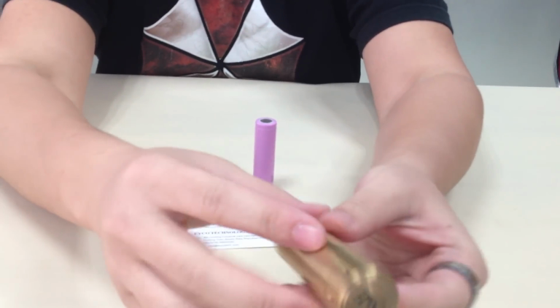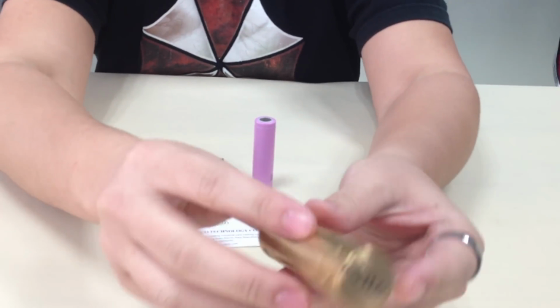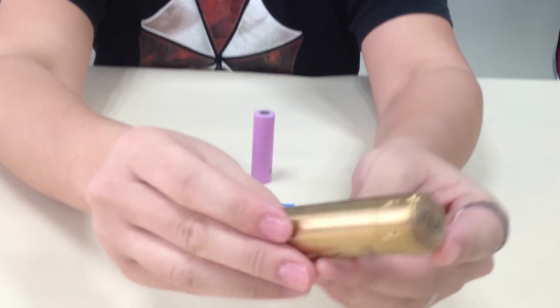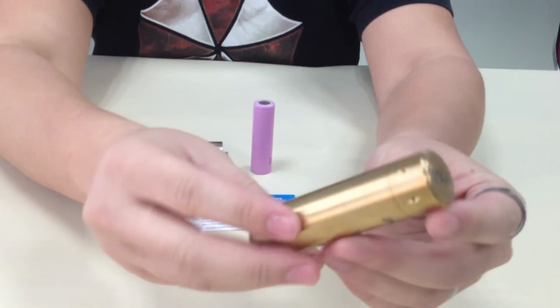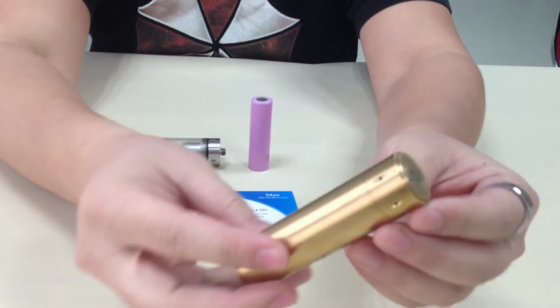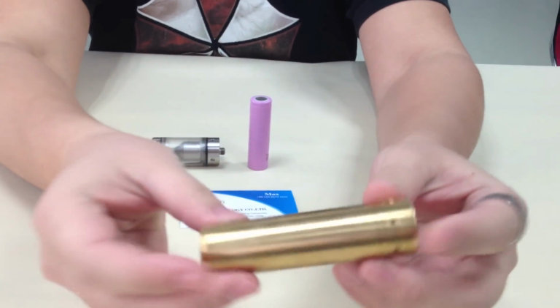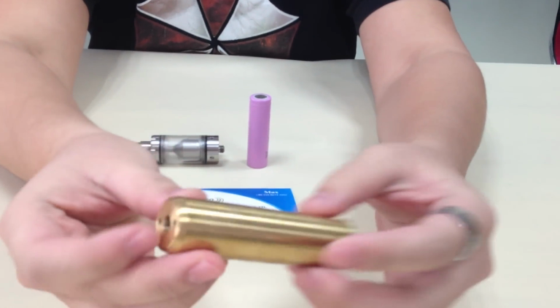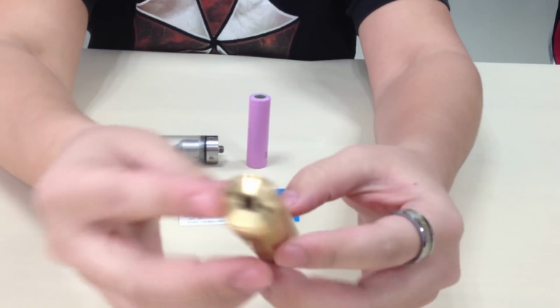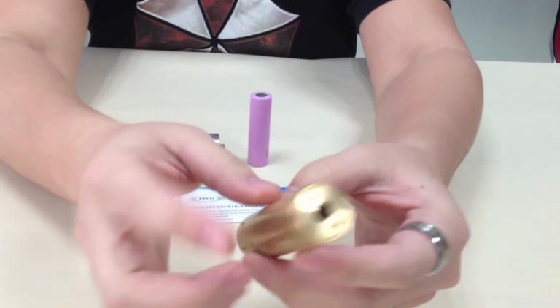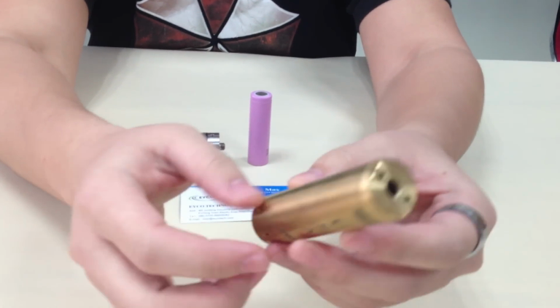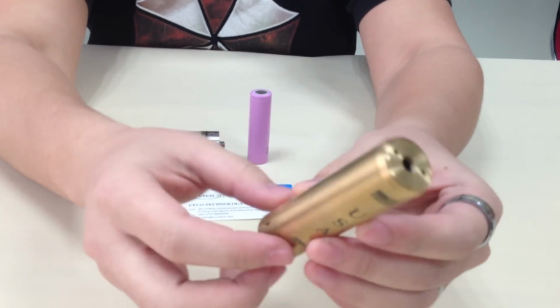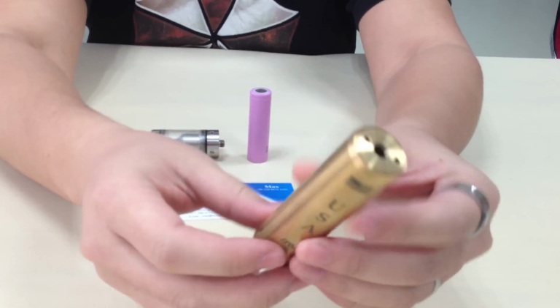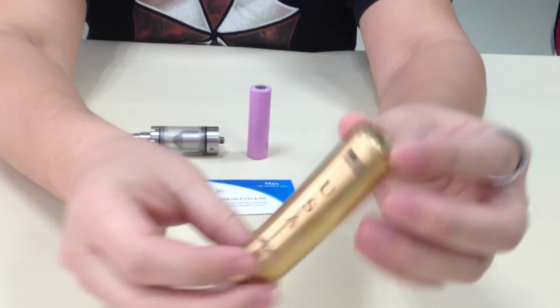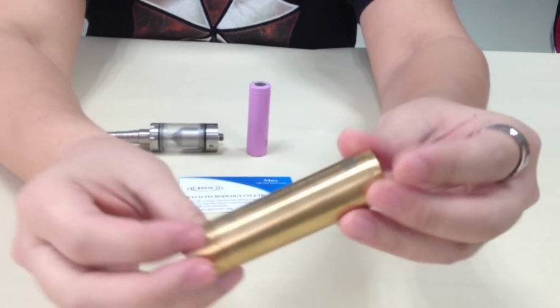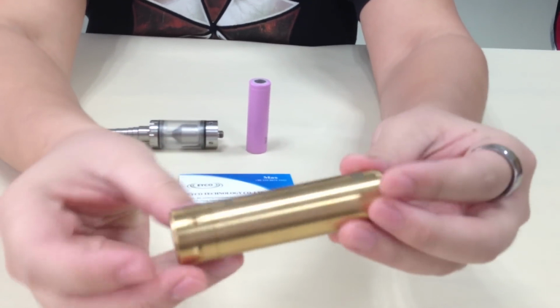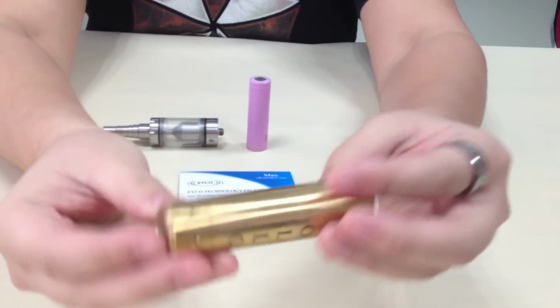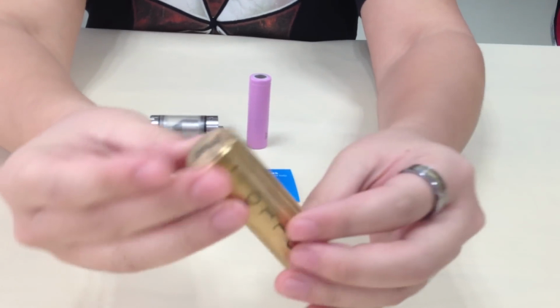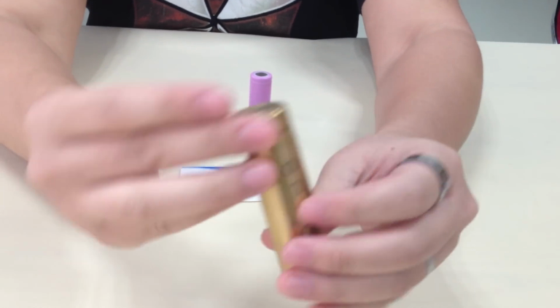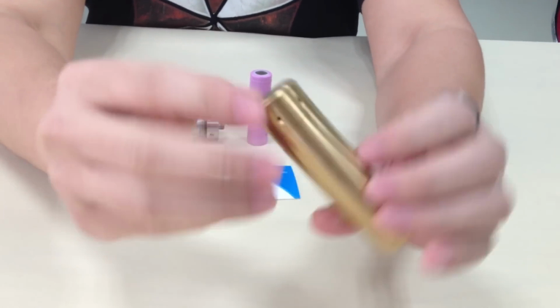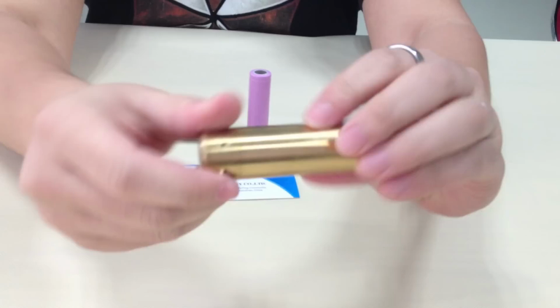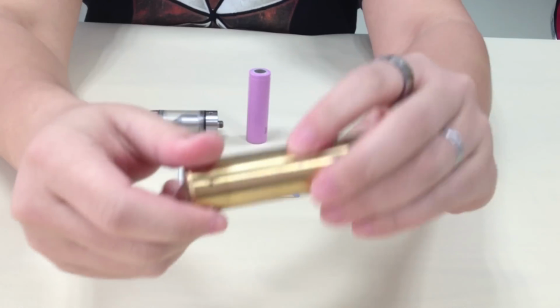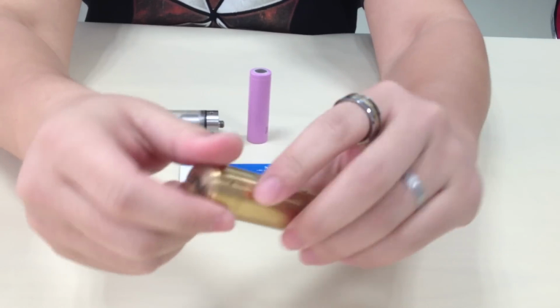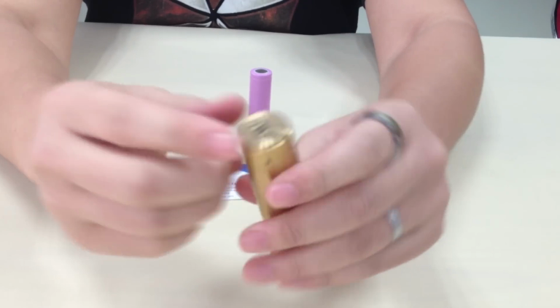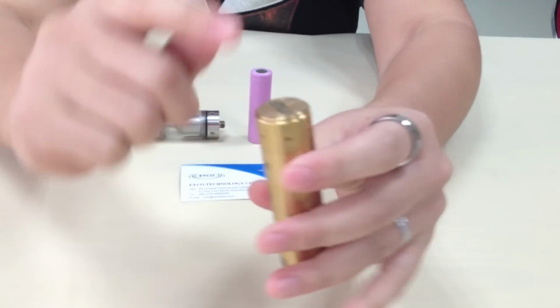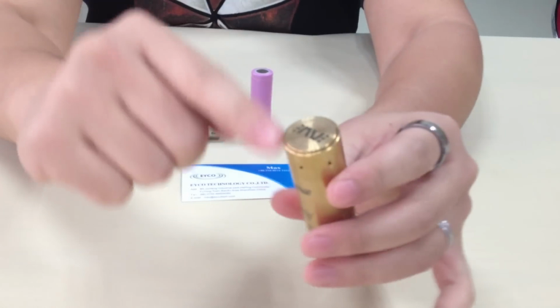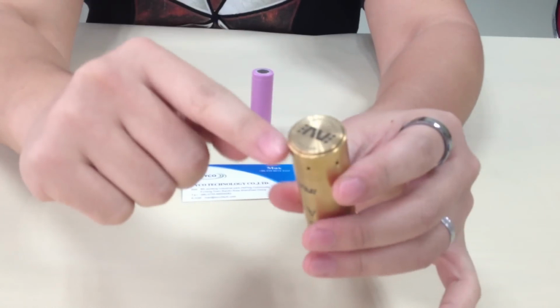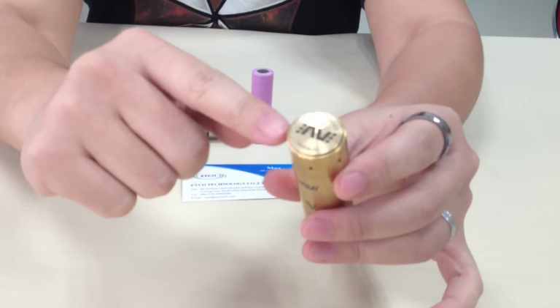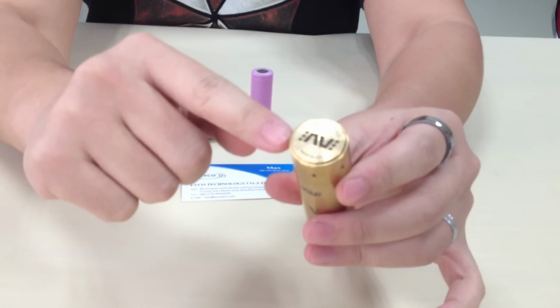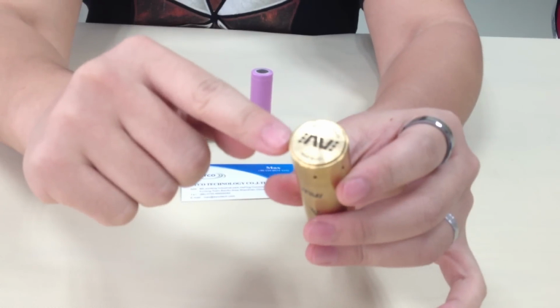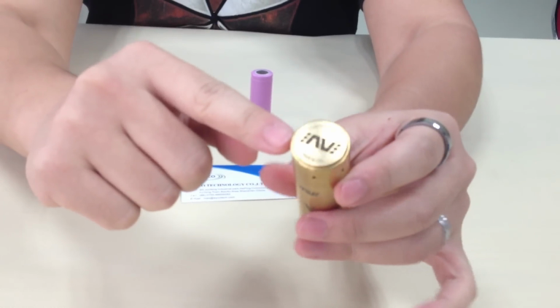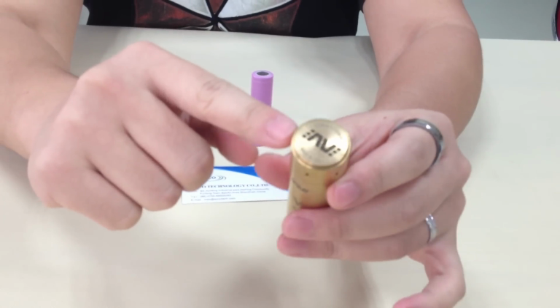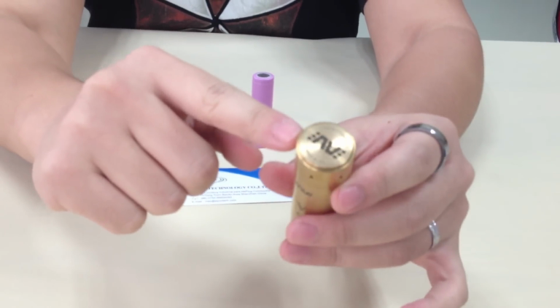We made a 1 to 1 clone. Very good, very smooth. And the bottom is a magnetic switch.